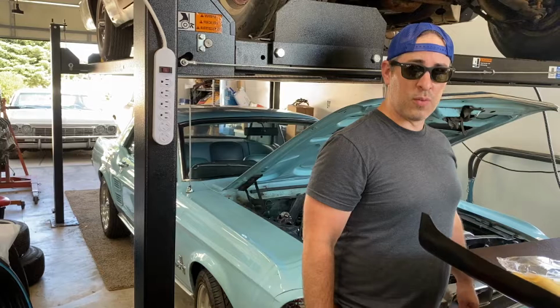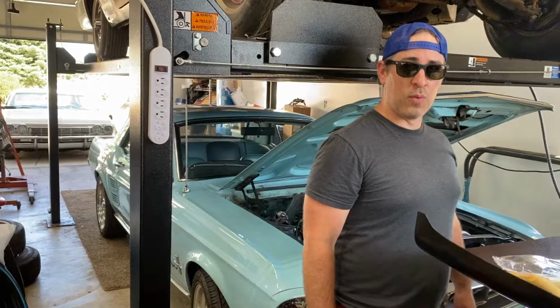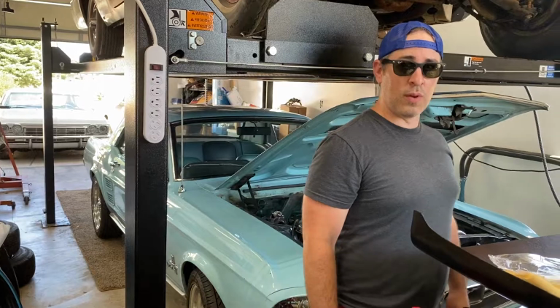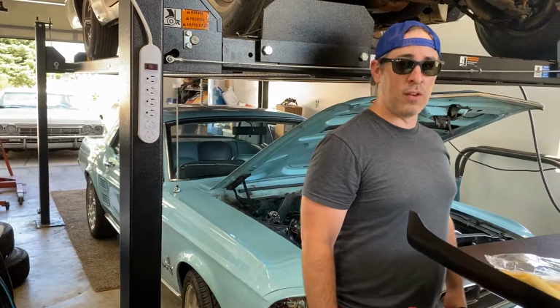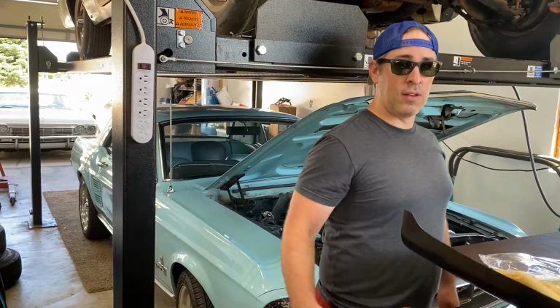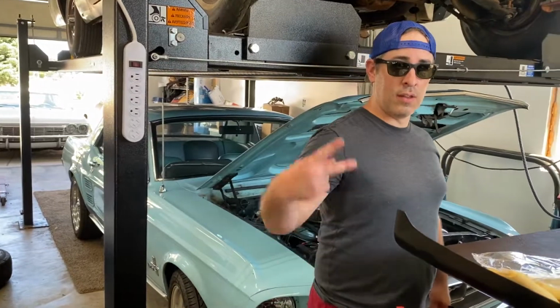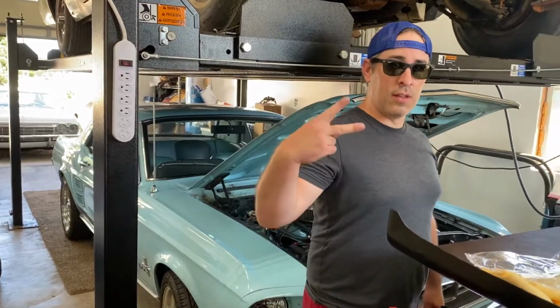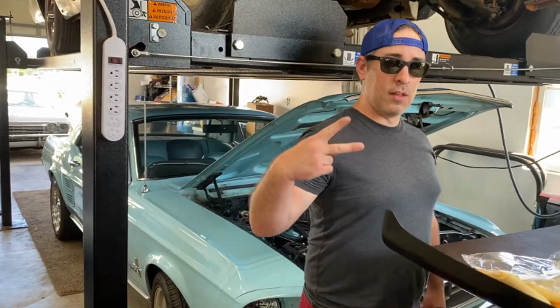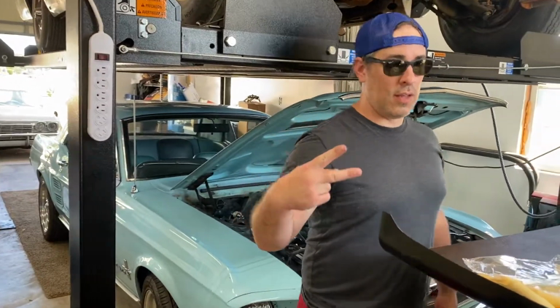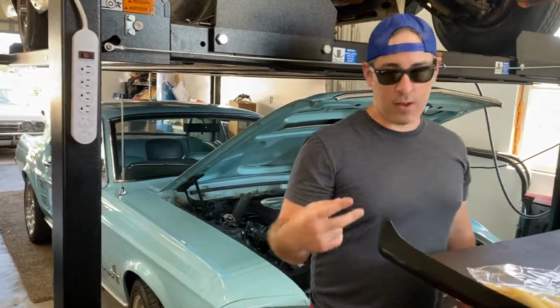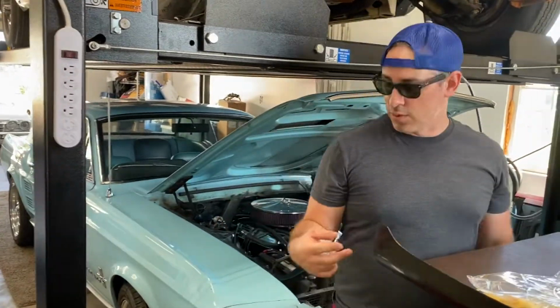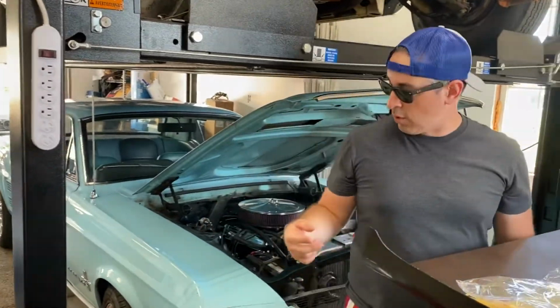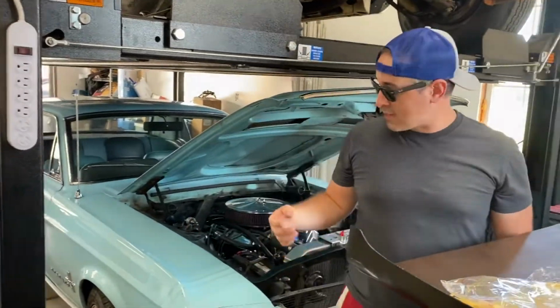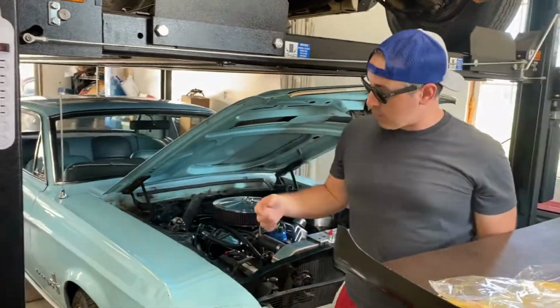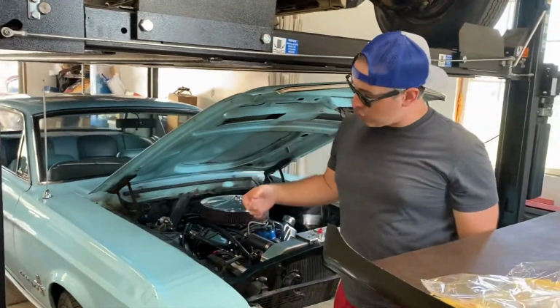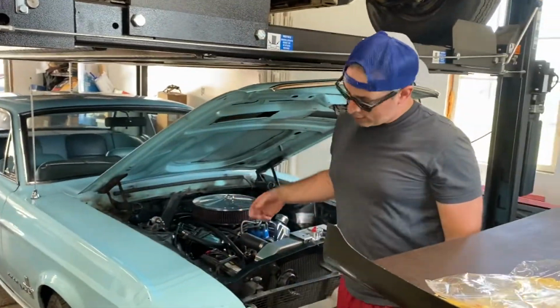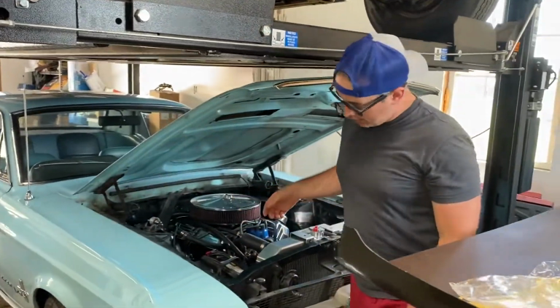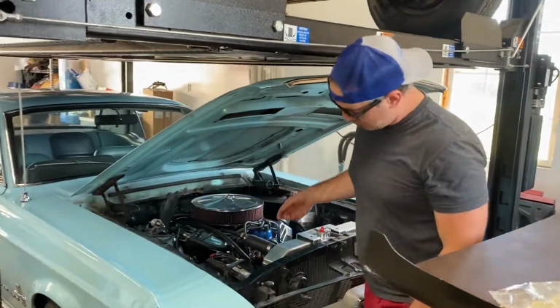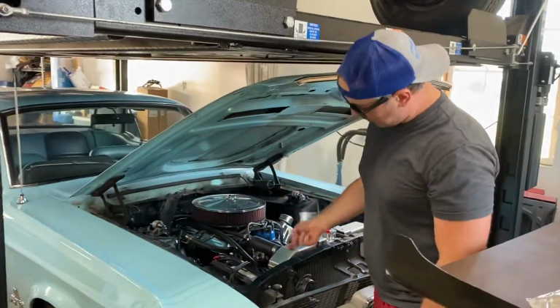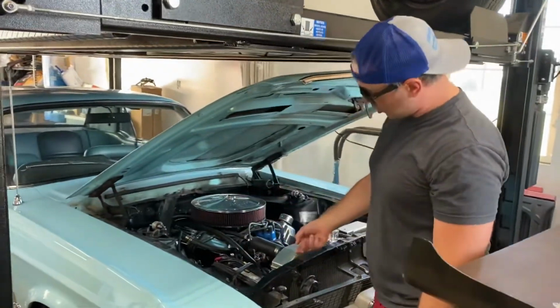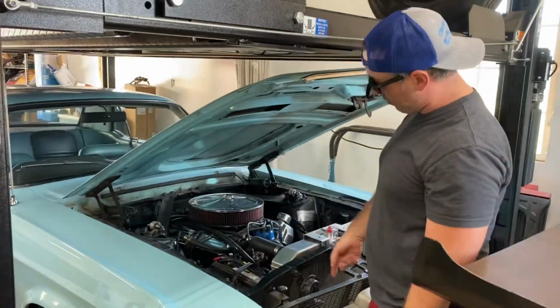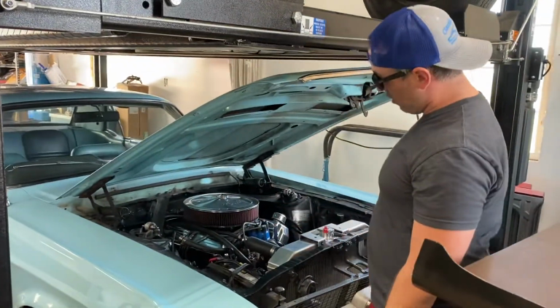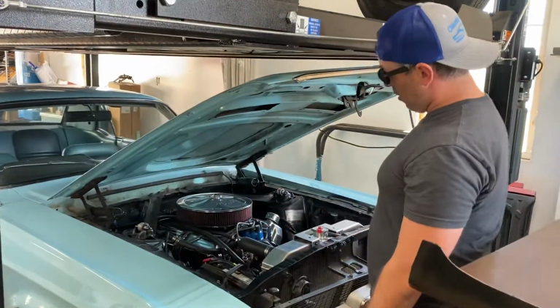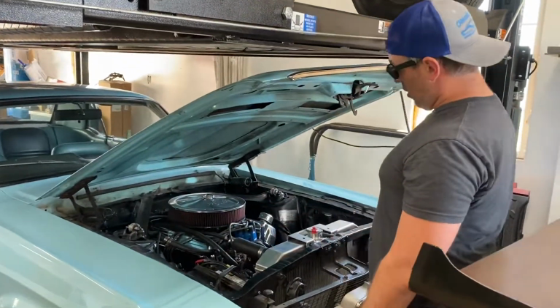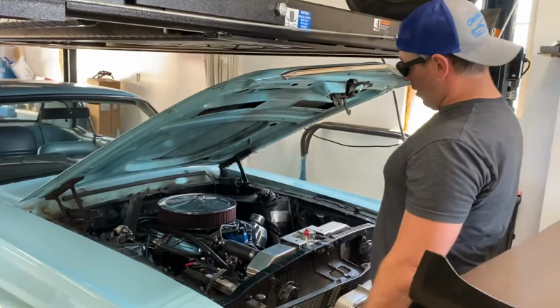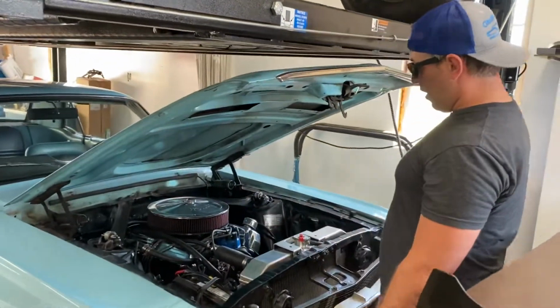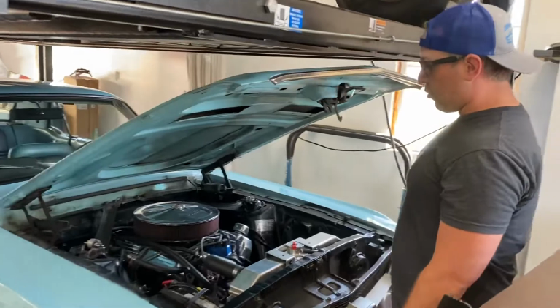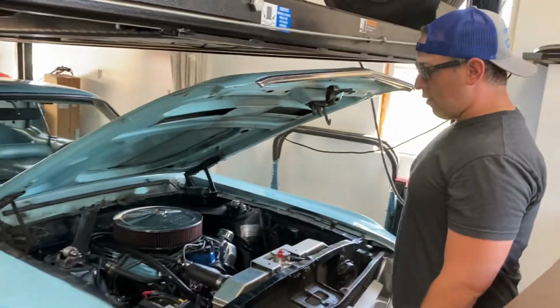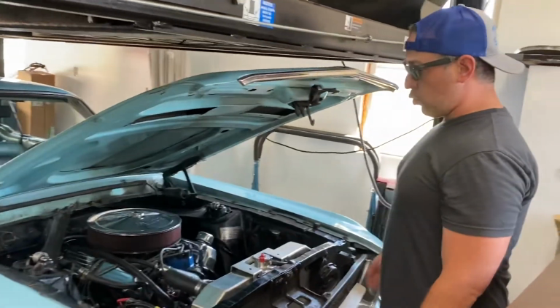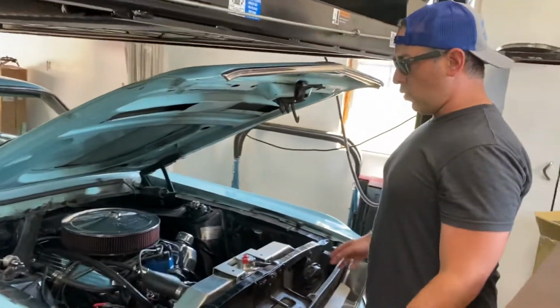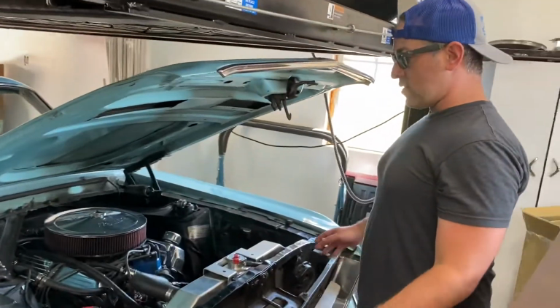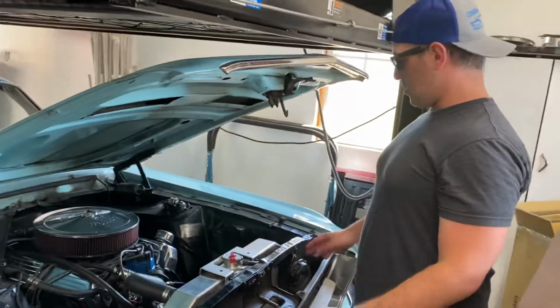We on? What do we got? Well, so the last time we checked in I was finishing up the upgrade on the cooling system.